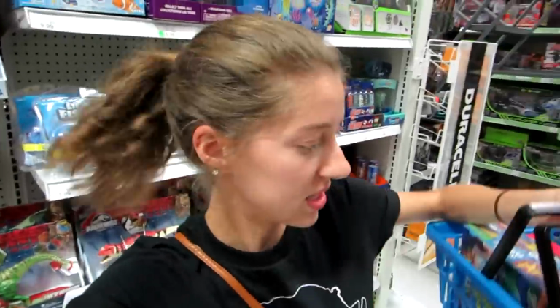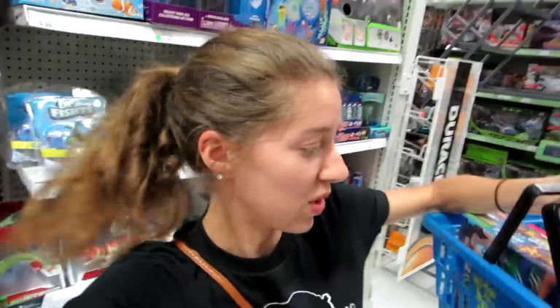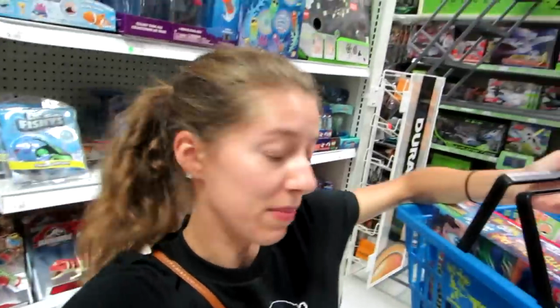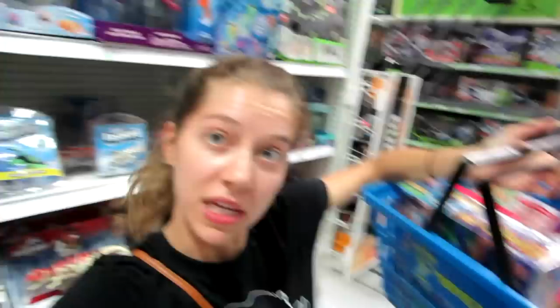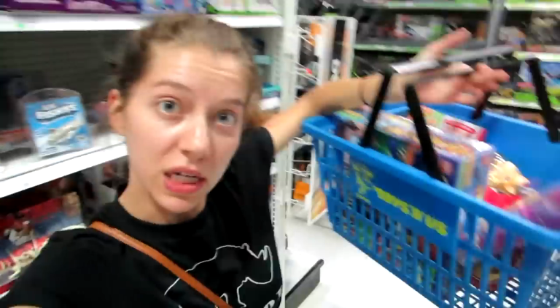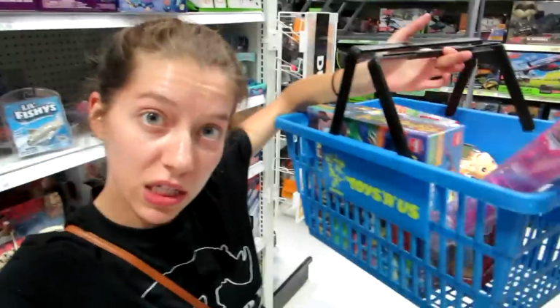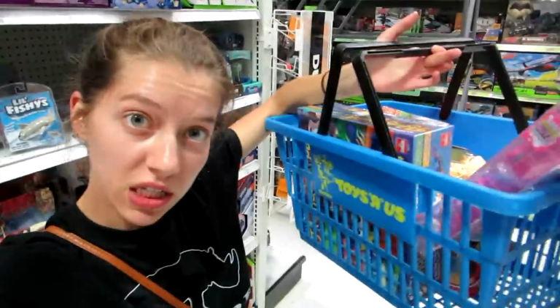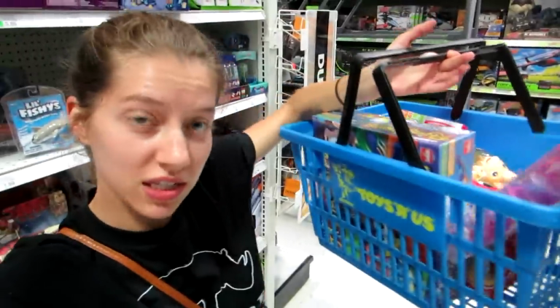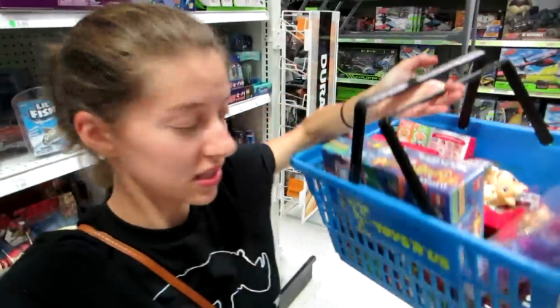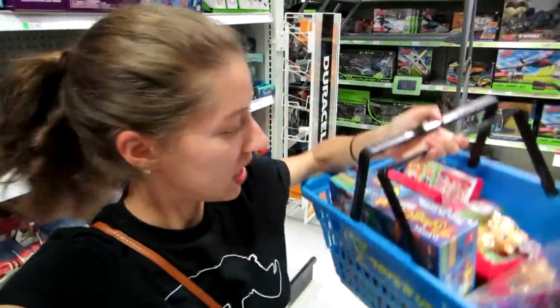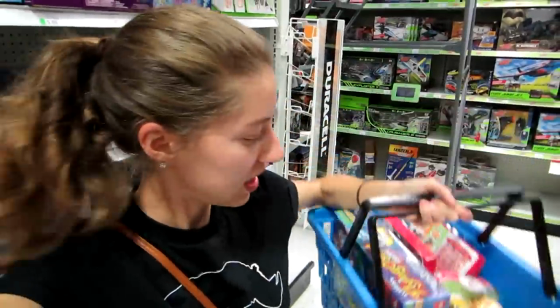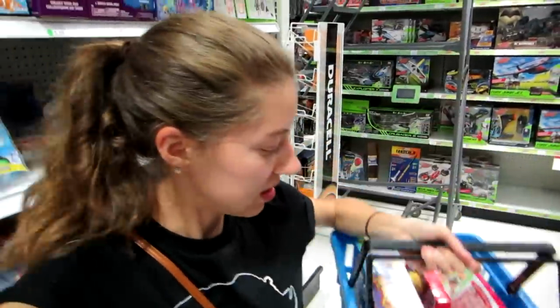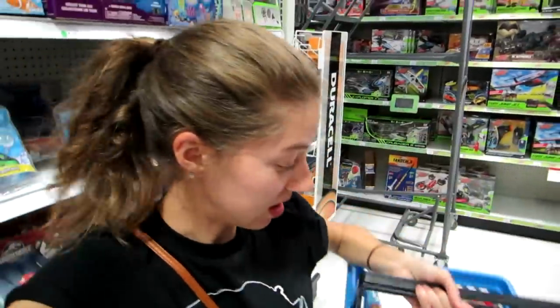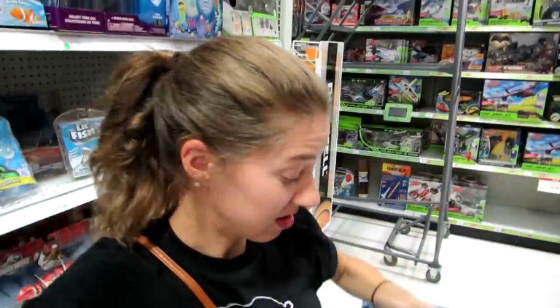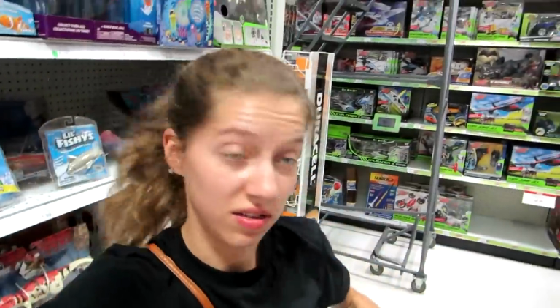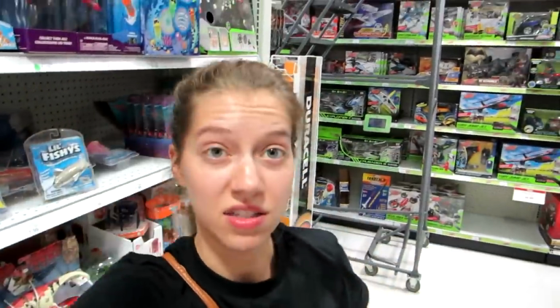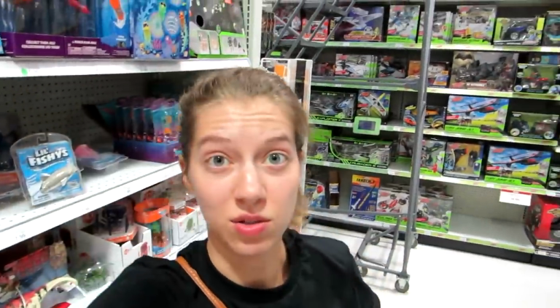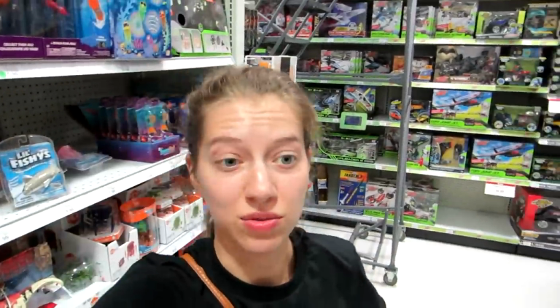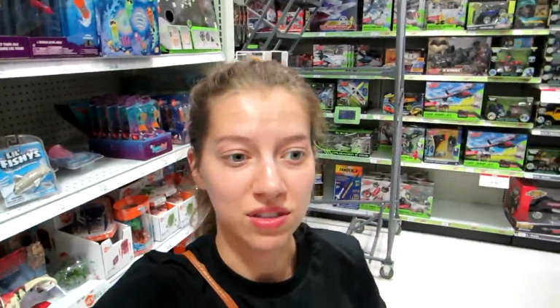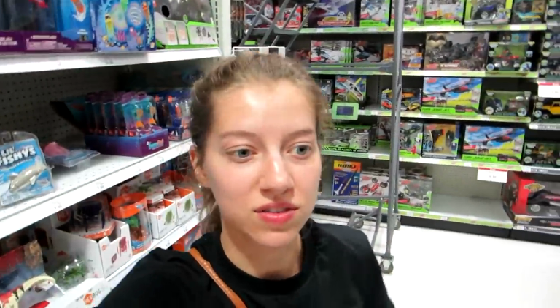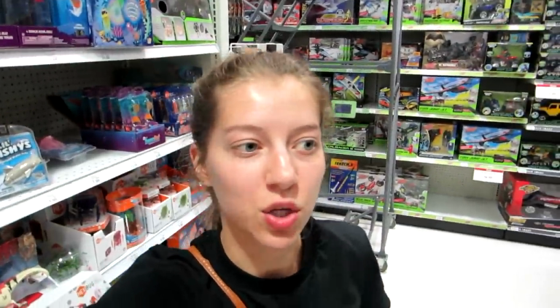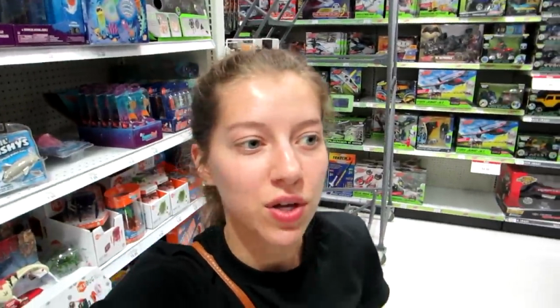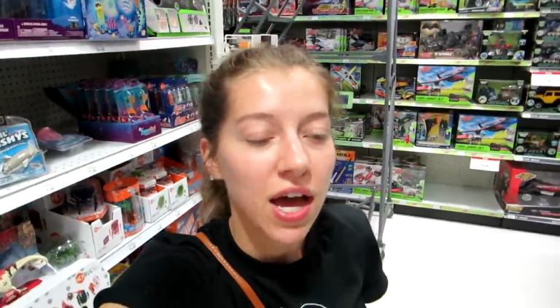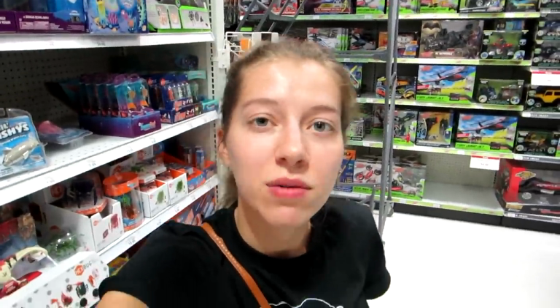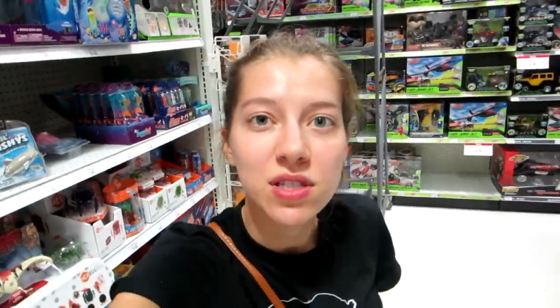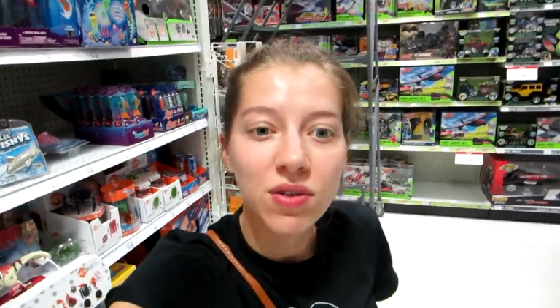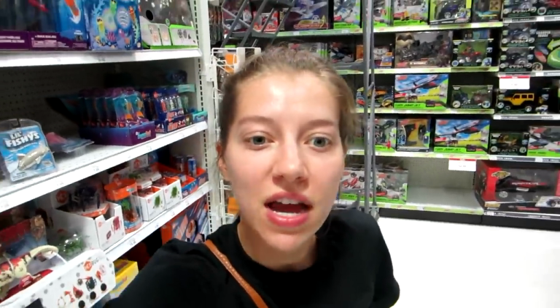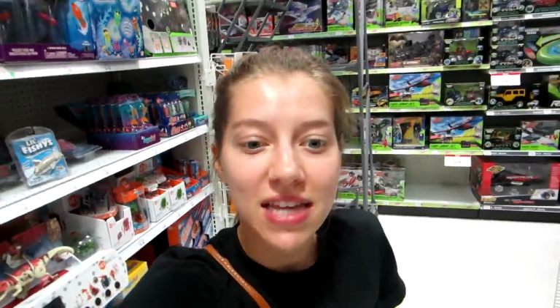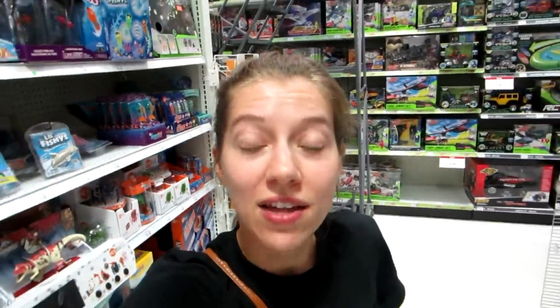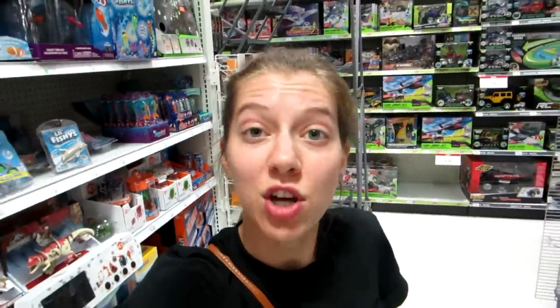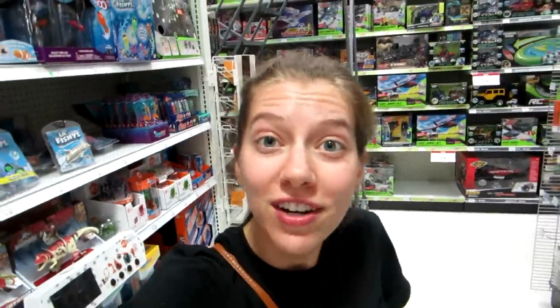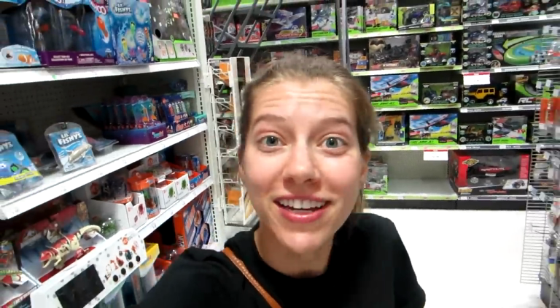This is what I'm getting today — lots and lots of cool stuff. I will see you guys at Target.